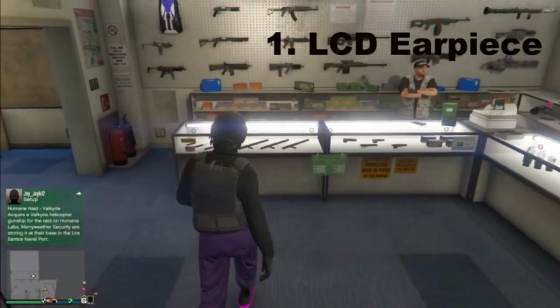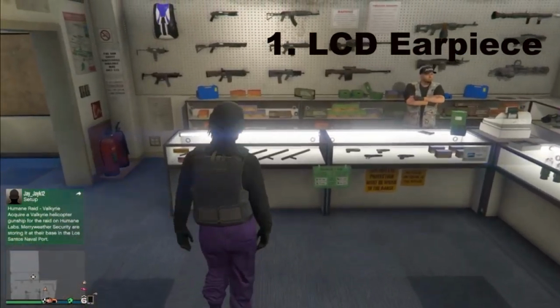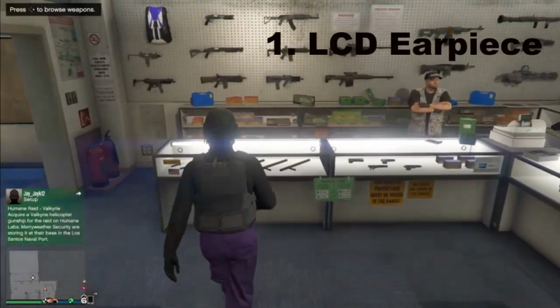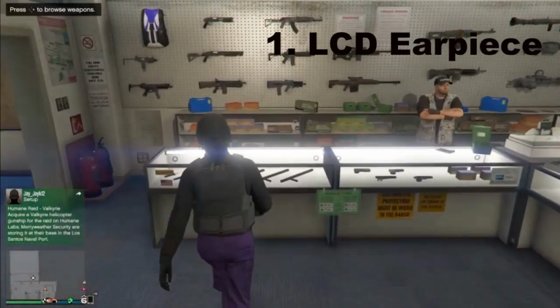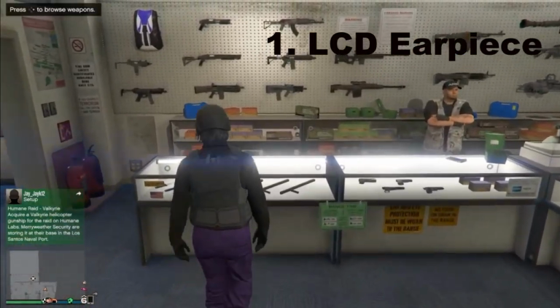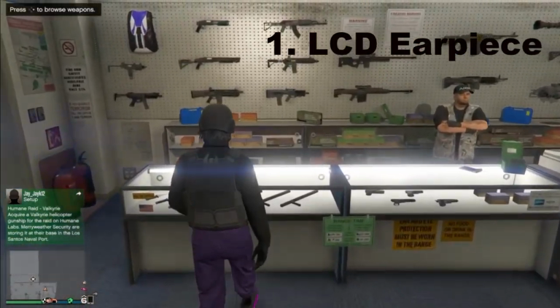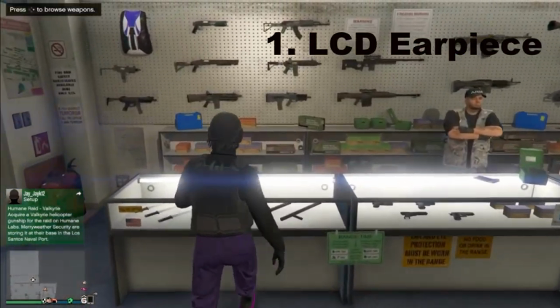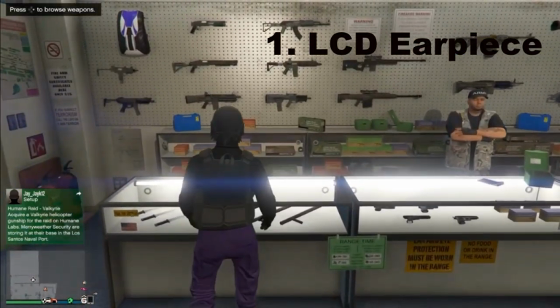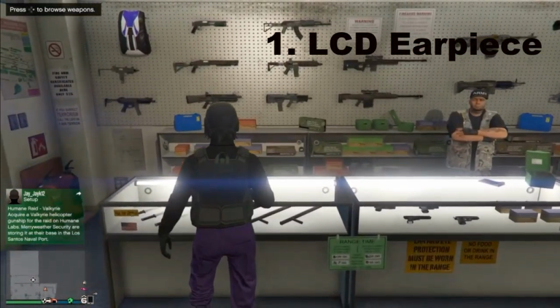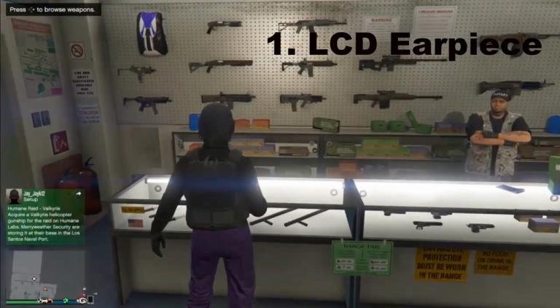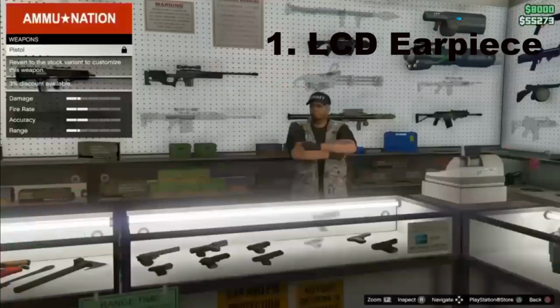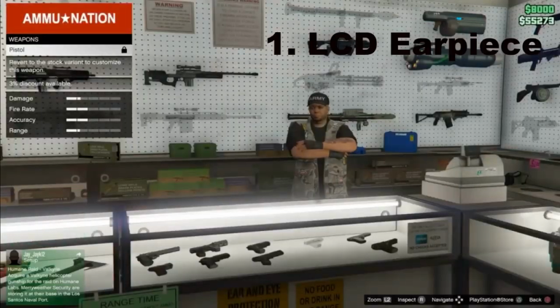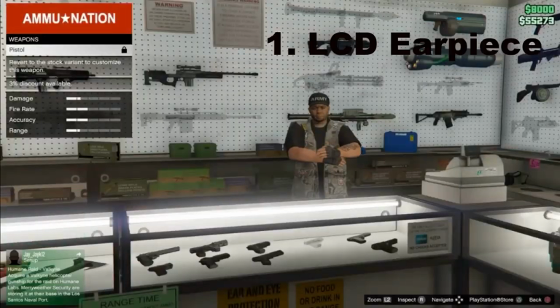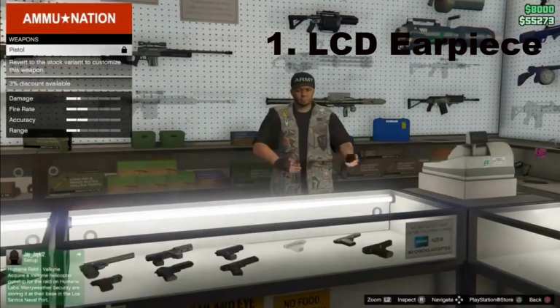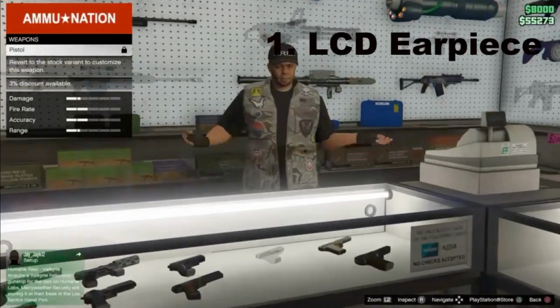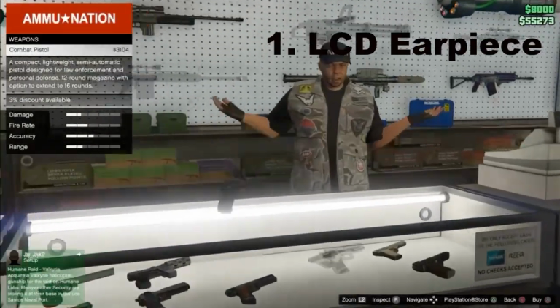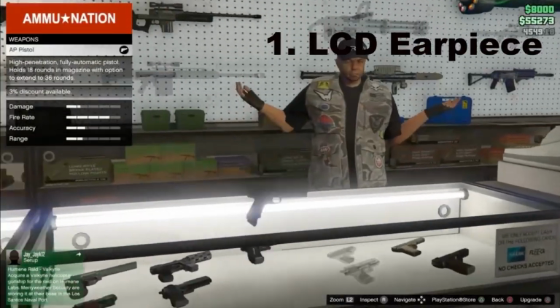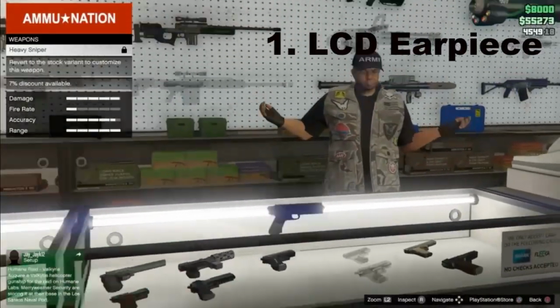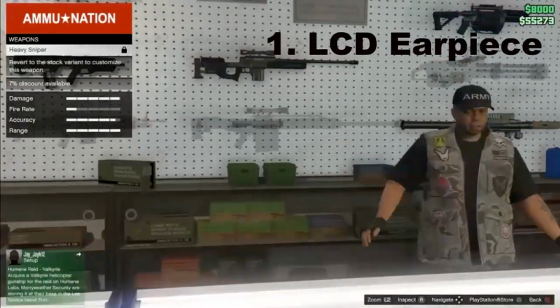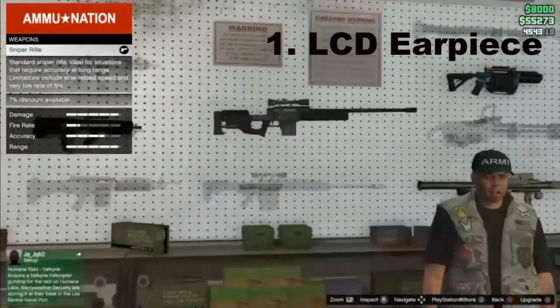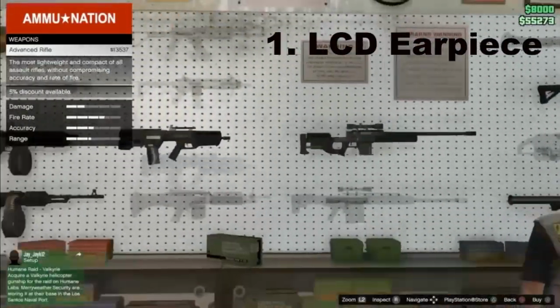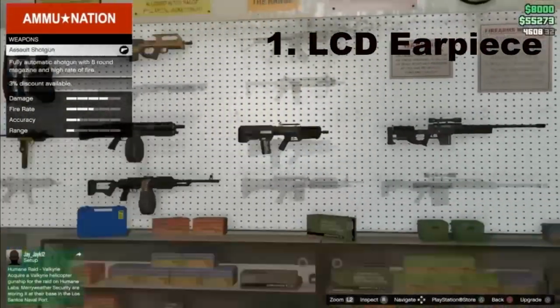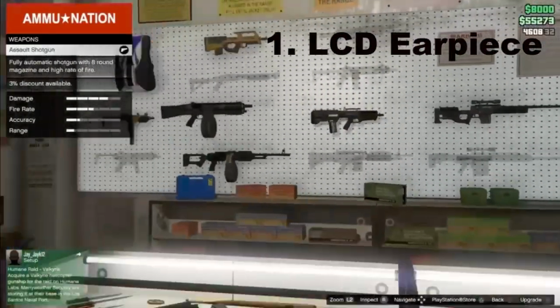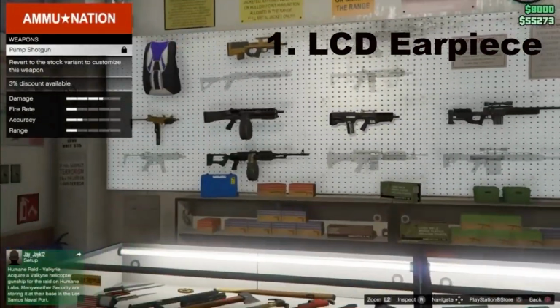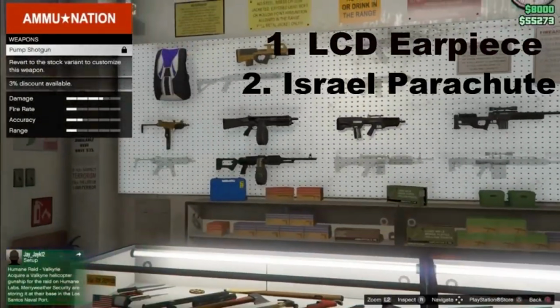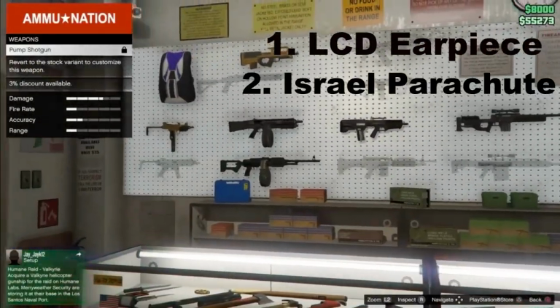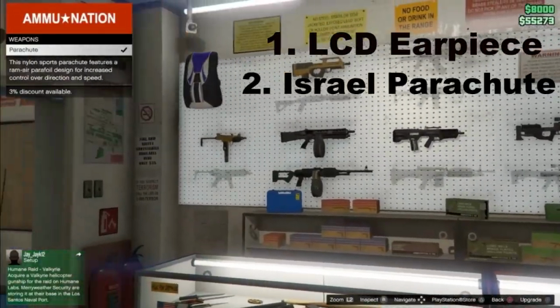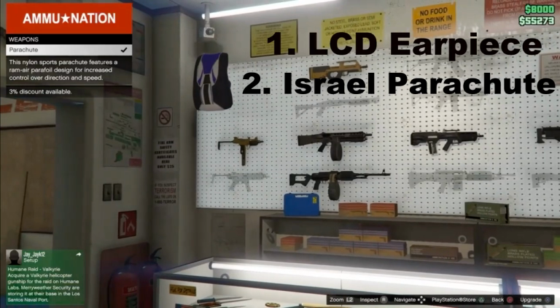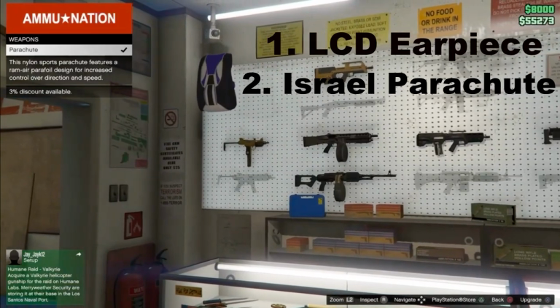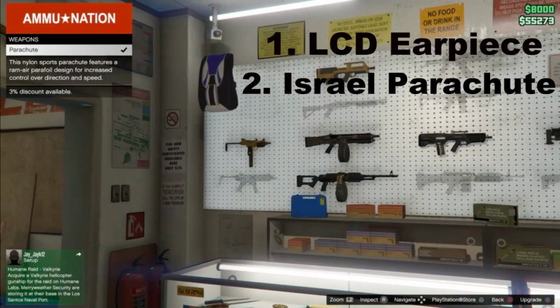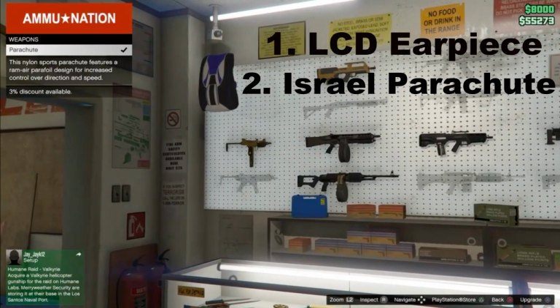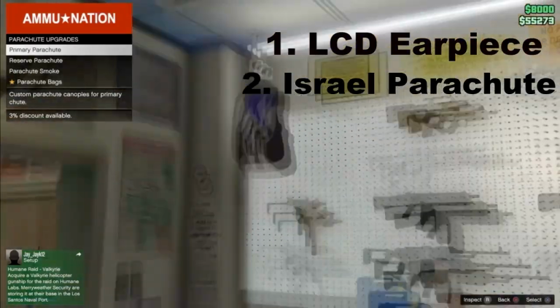For the next thing you guys want to do for this glitch is go to the front counter and go to Parachutes and purchase the Israel parachute.